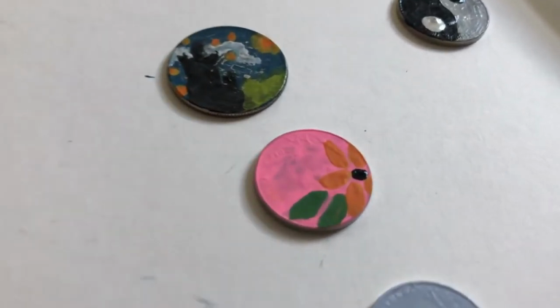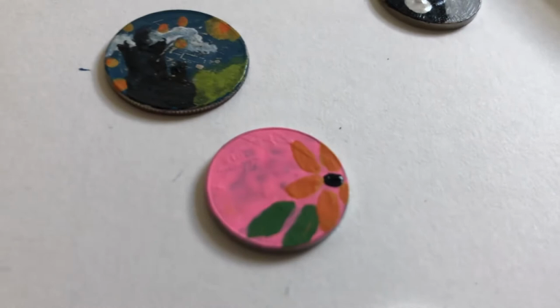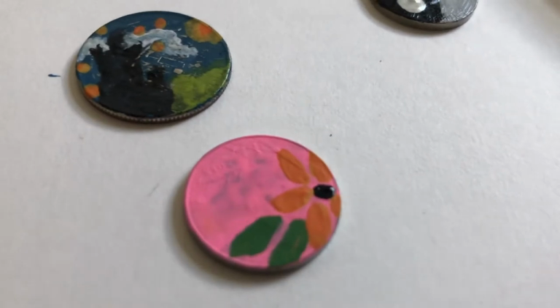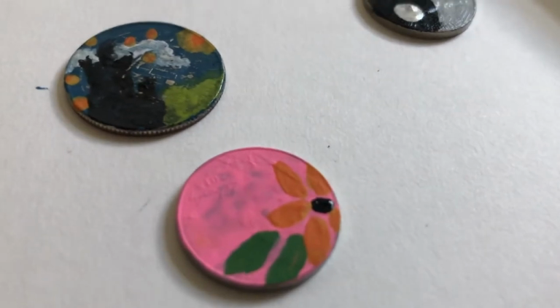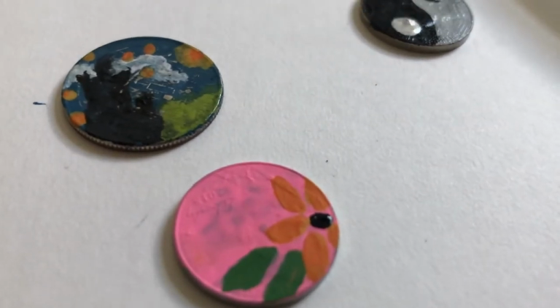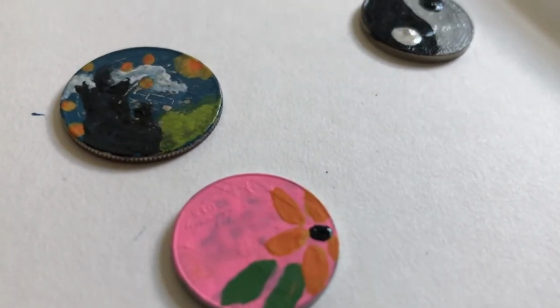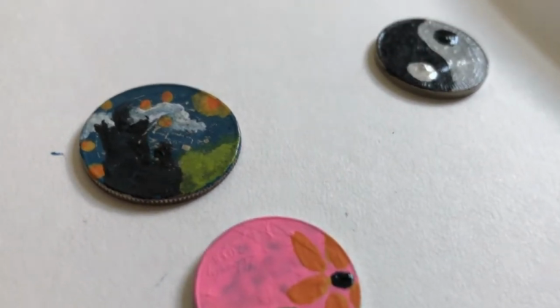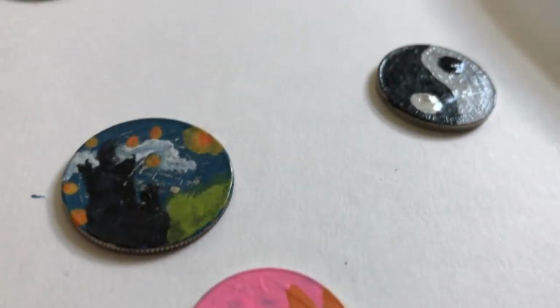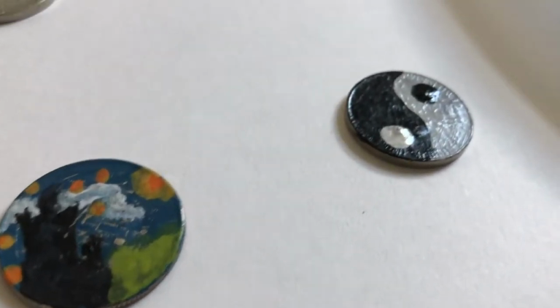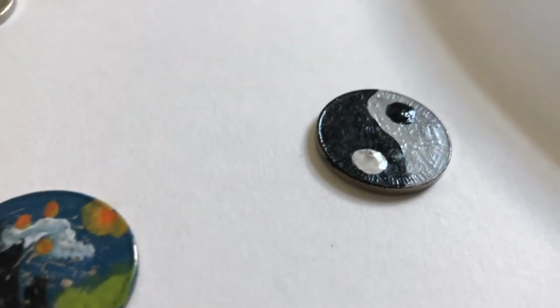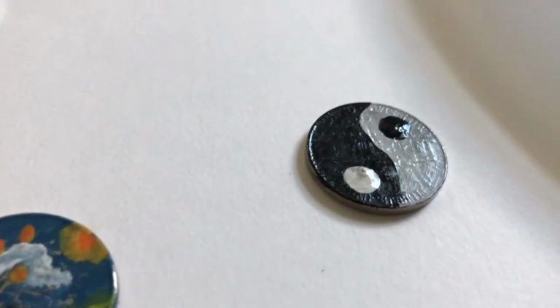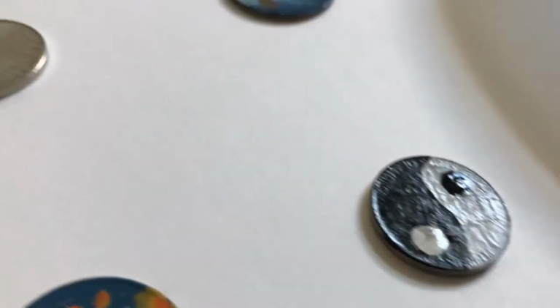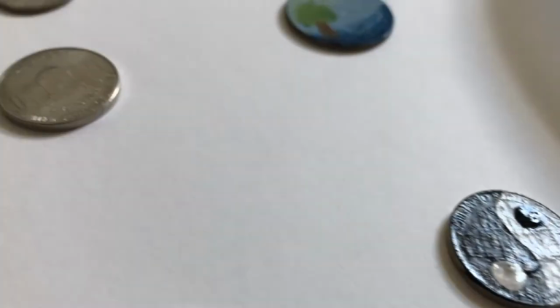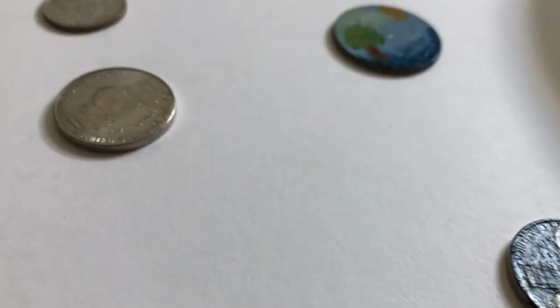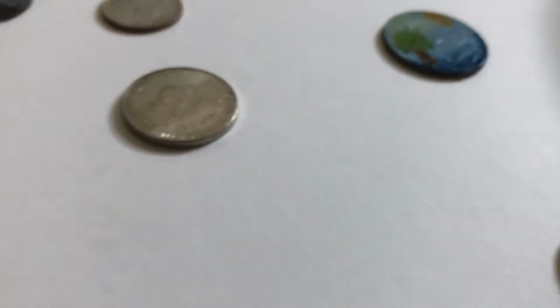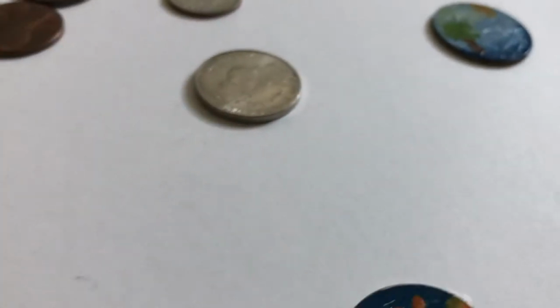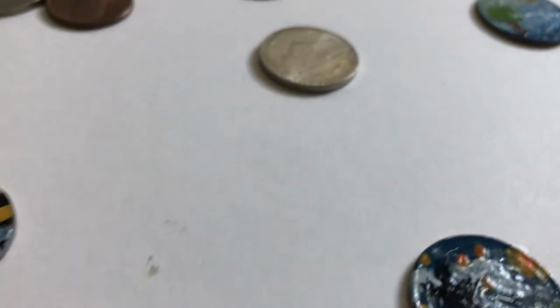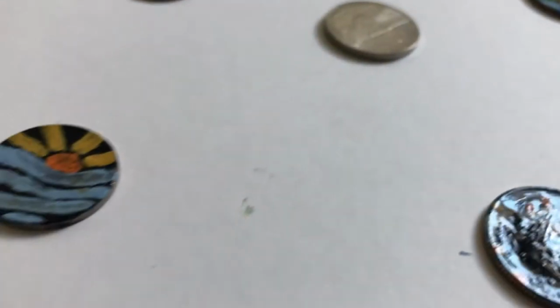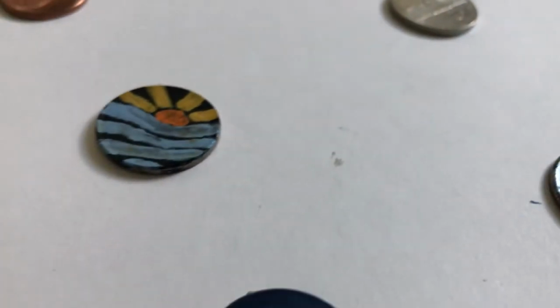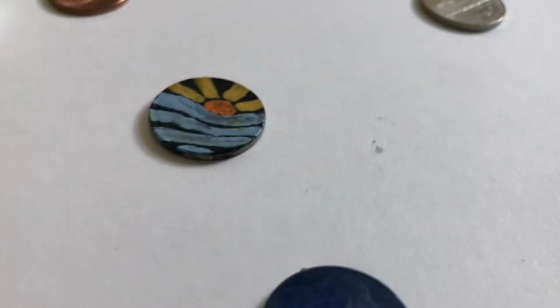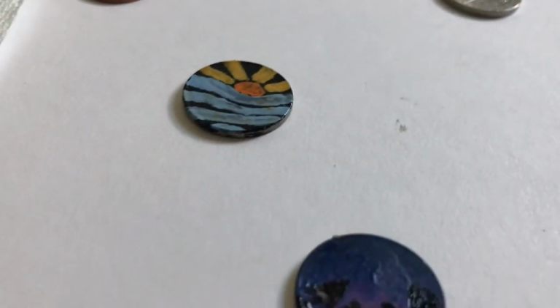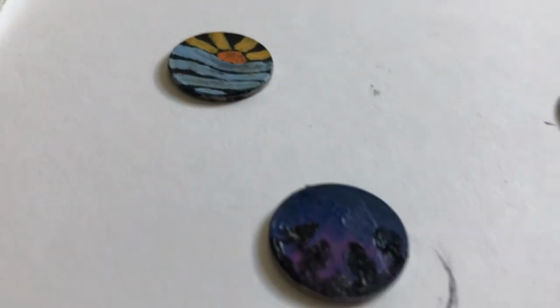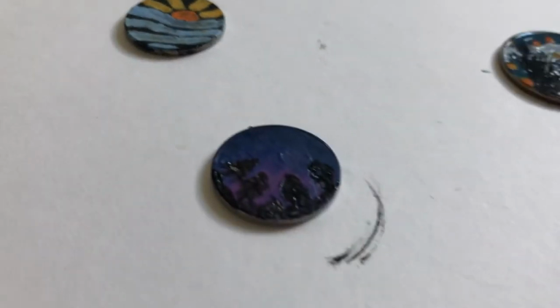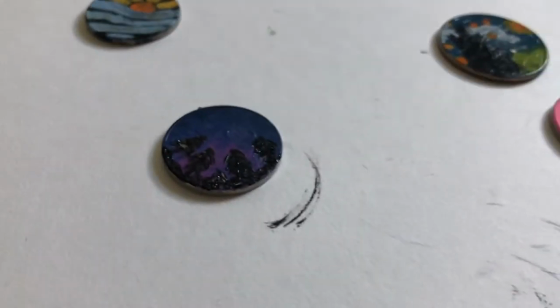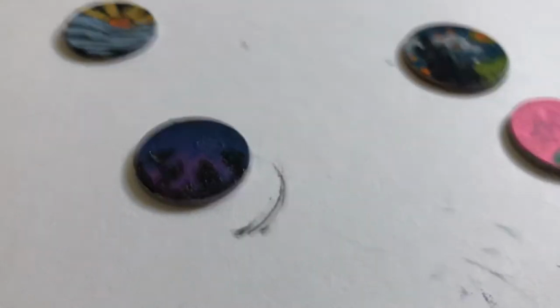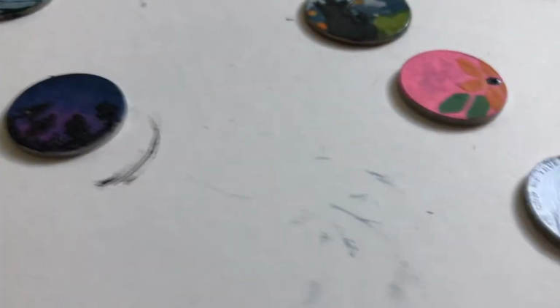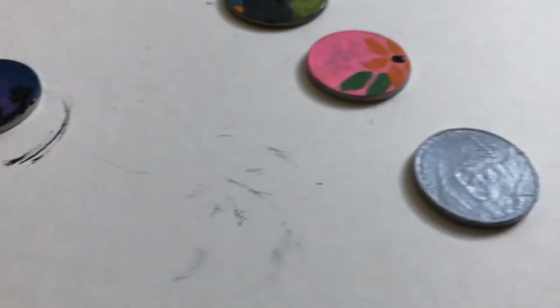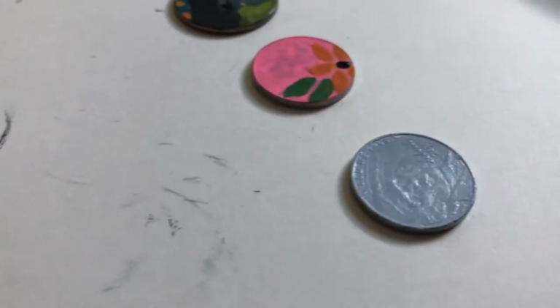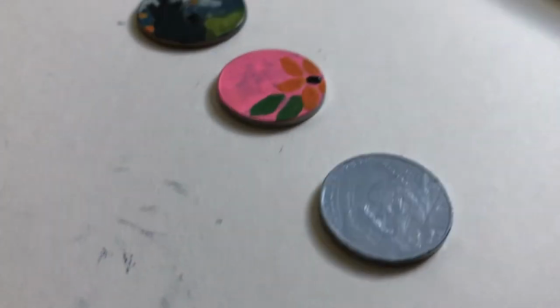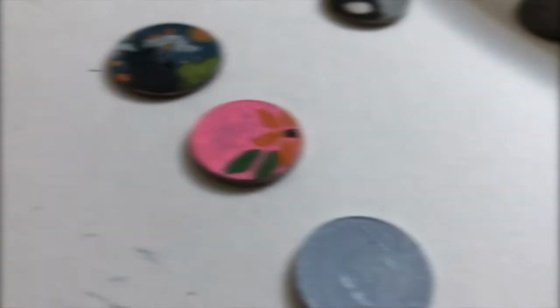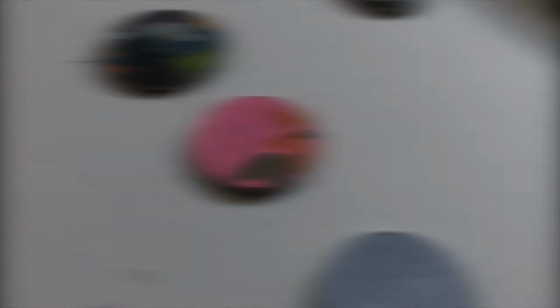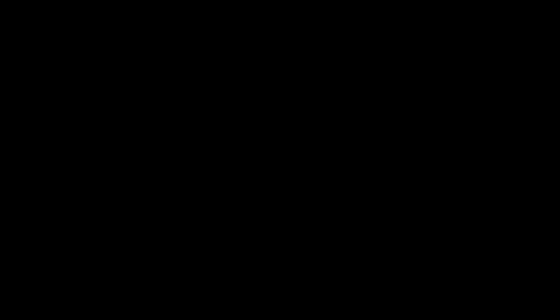I ended up only using a few of these coins, and here's the final look of all of them.